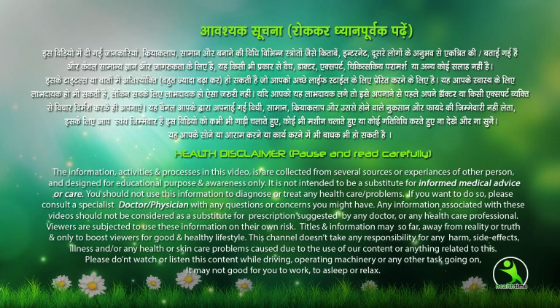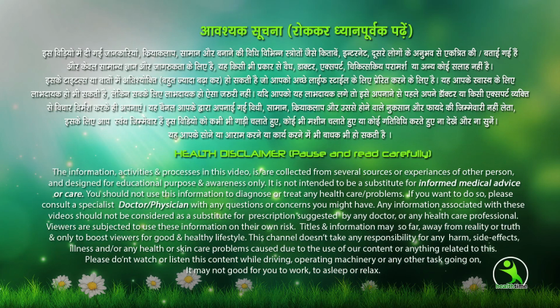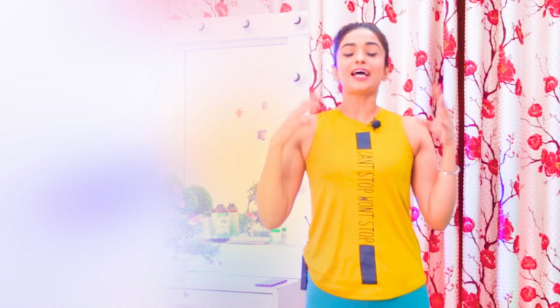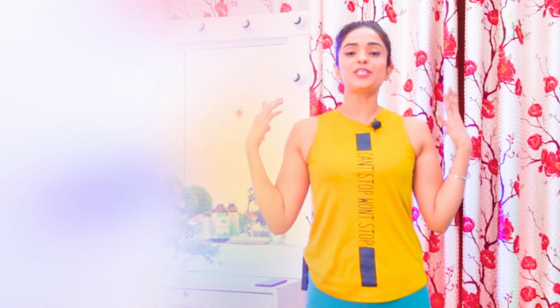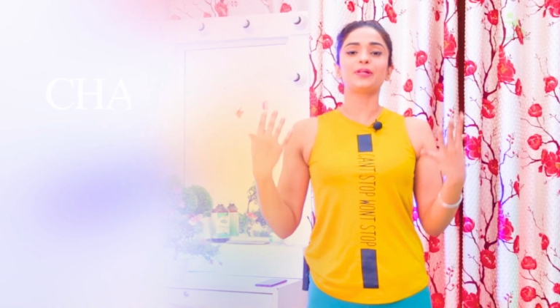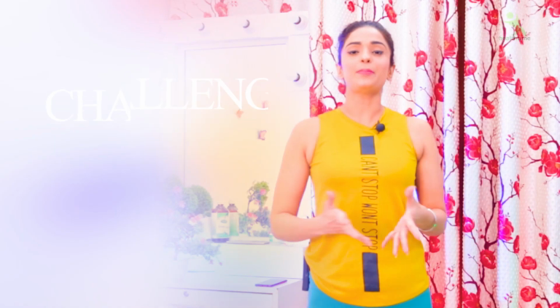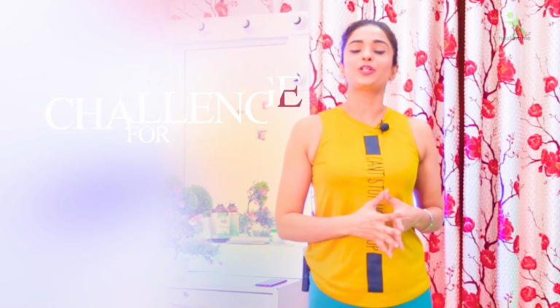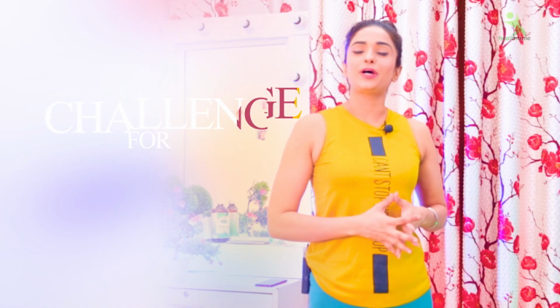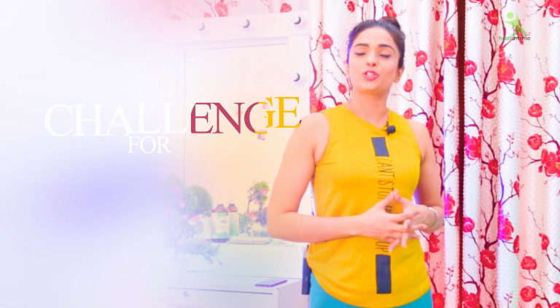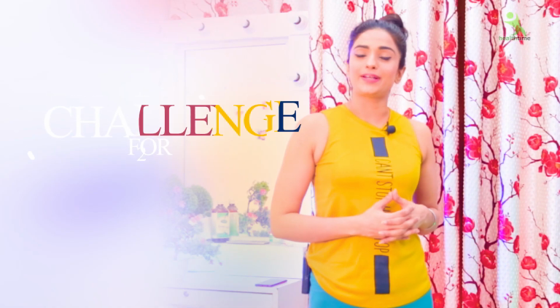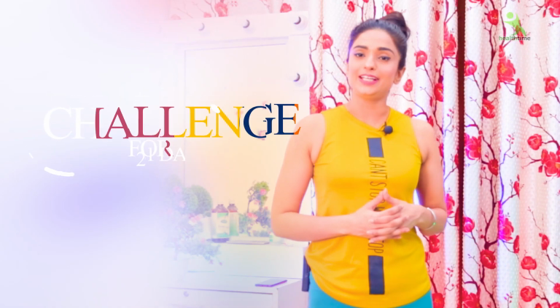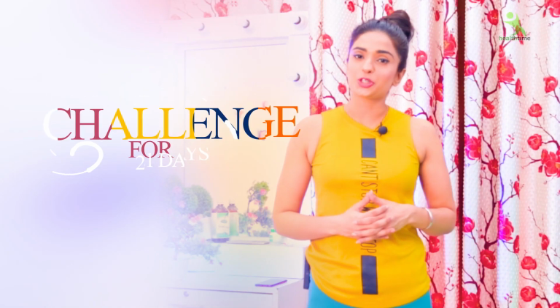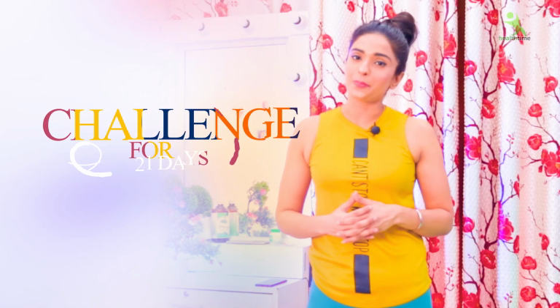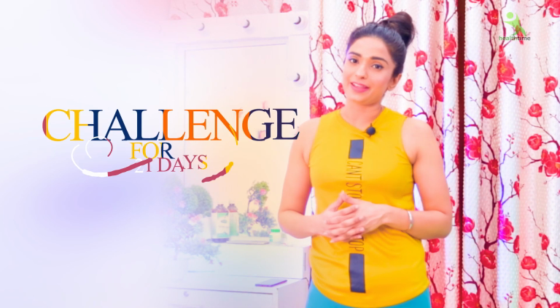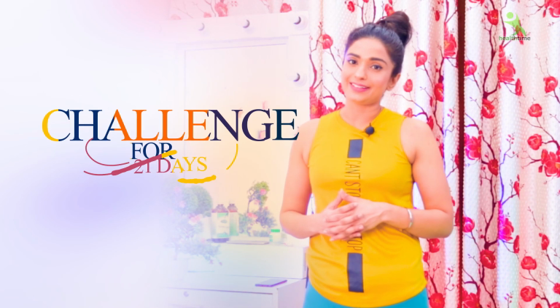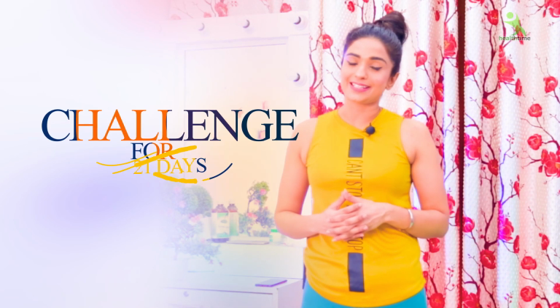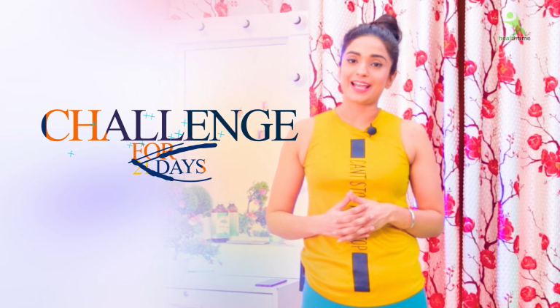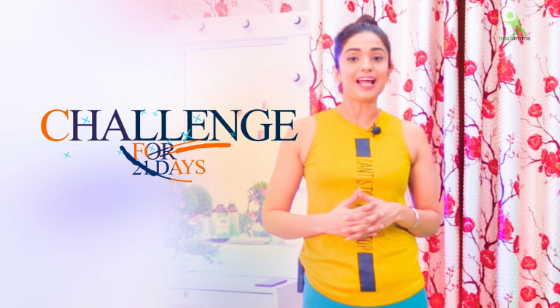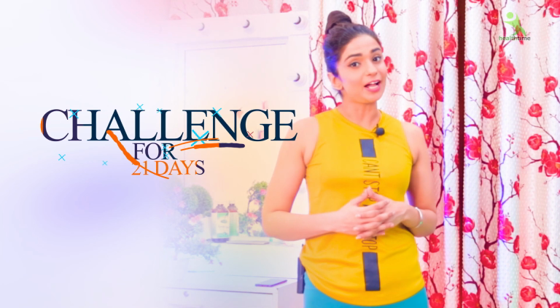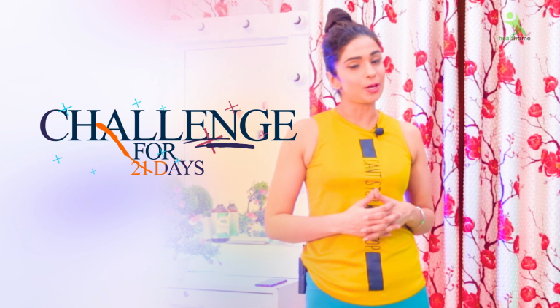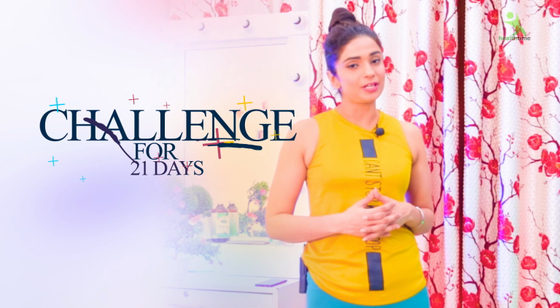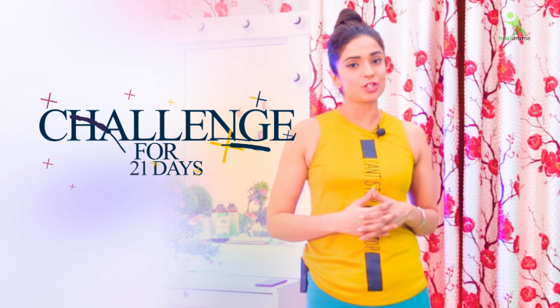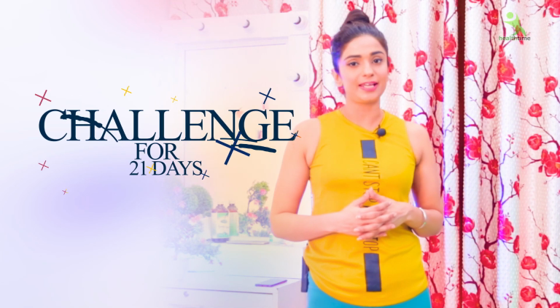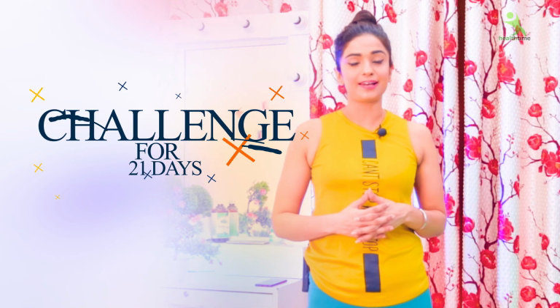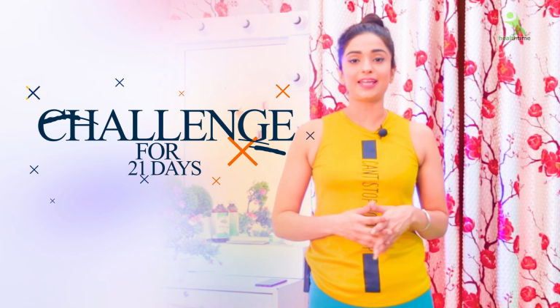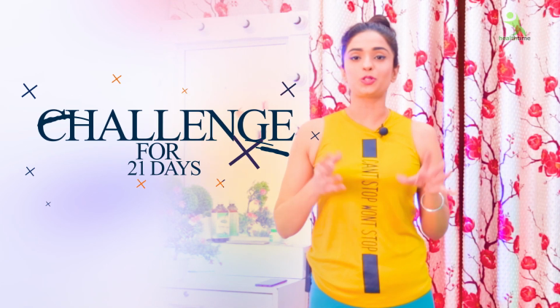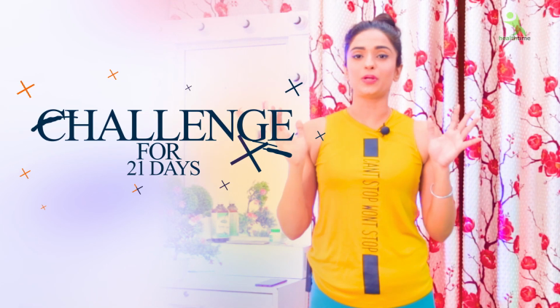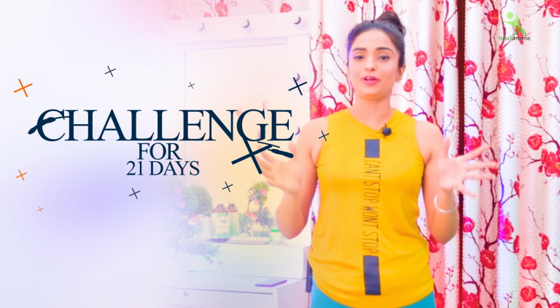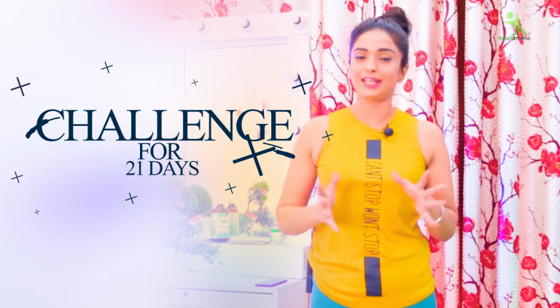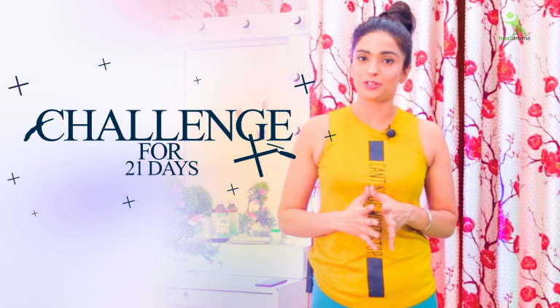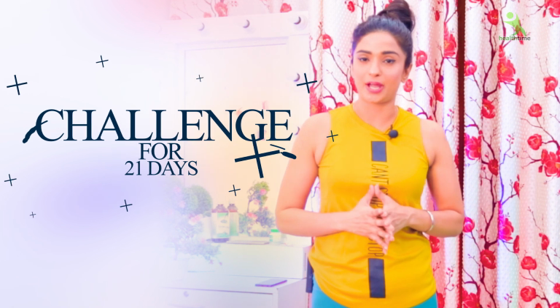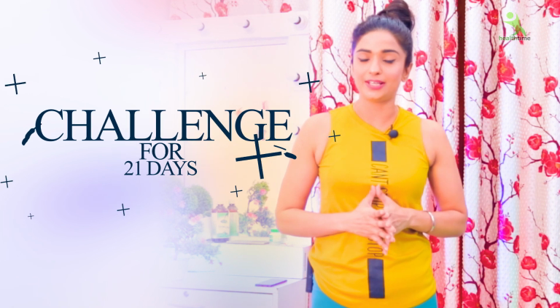Guys, welcome back to my channel. Isha Mehra this side. Today, Isha's 21 Days Challenge is here for you.